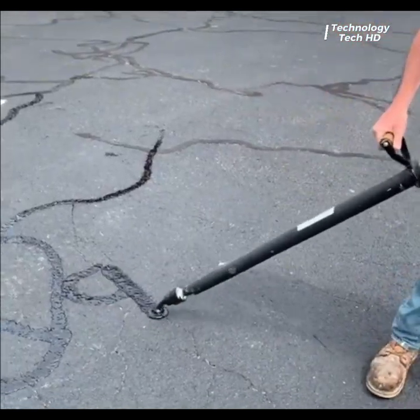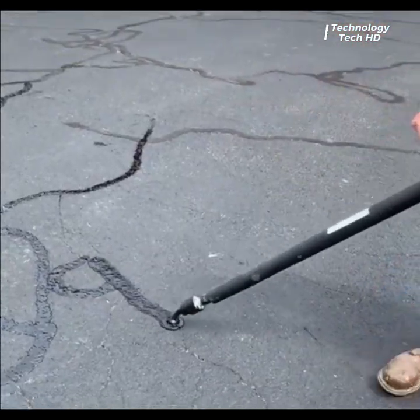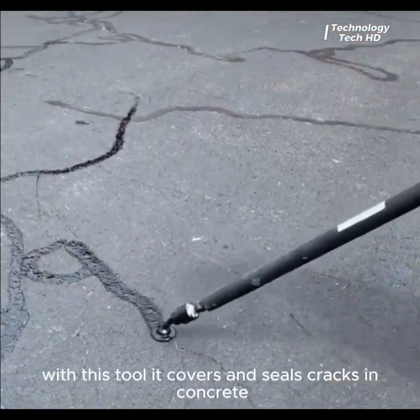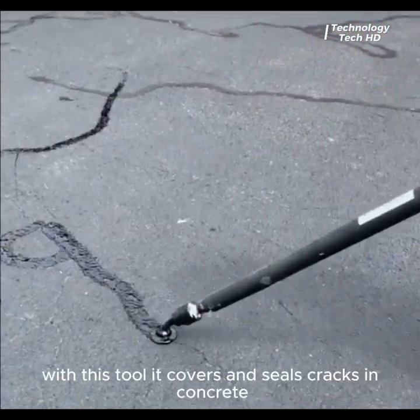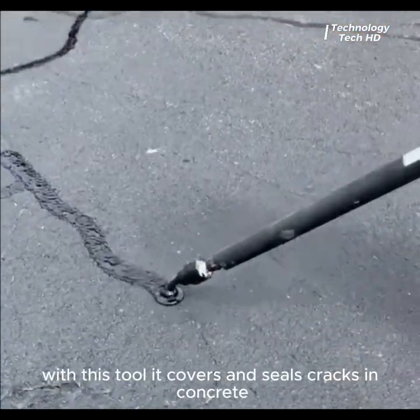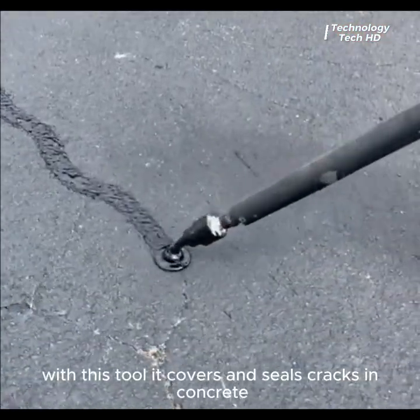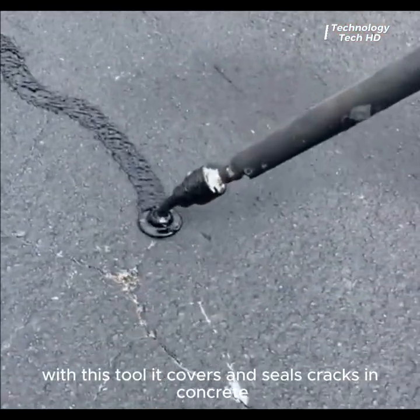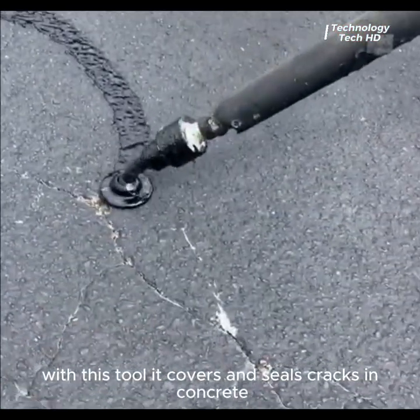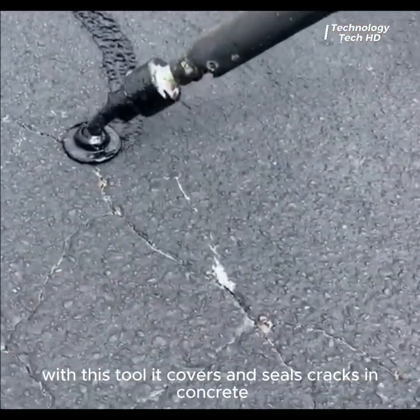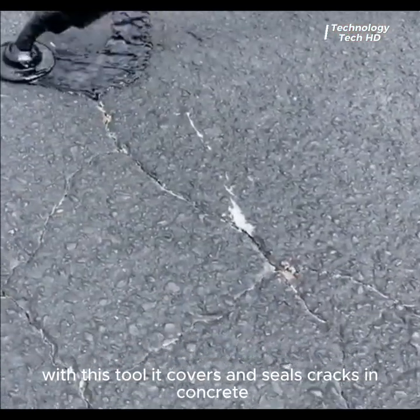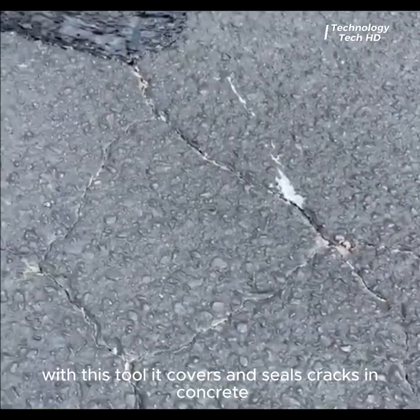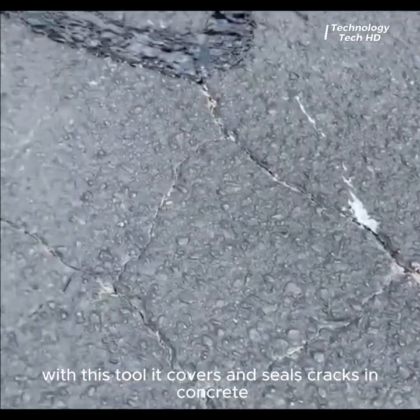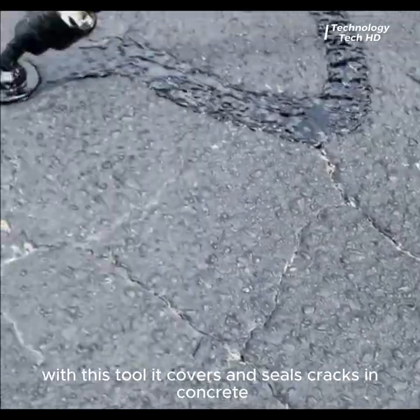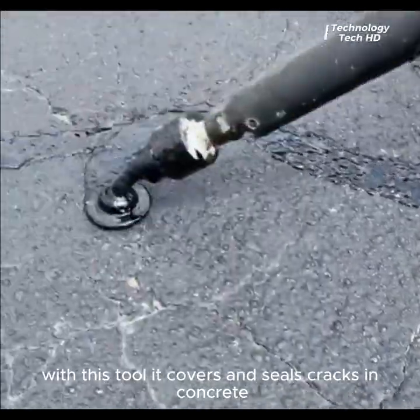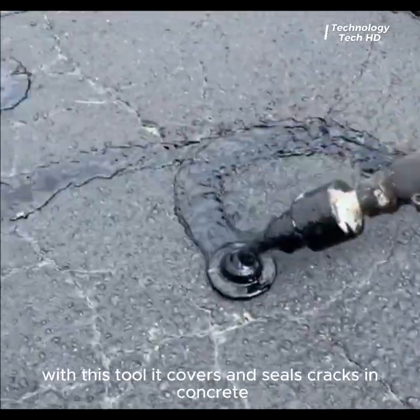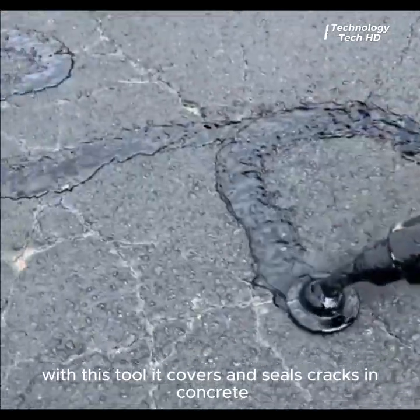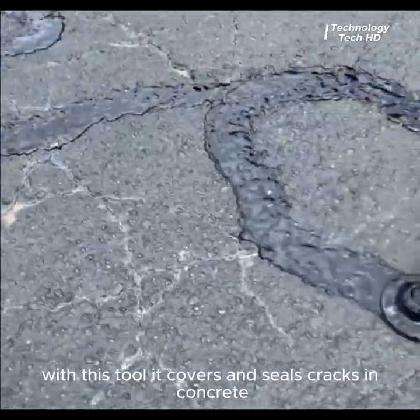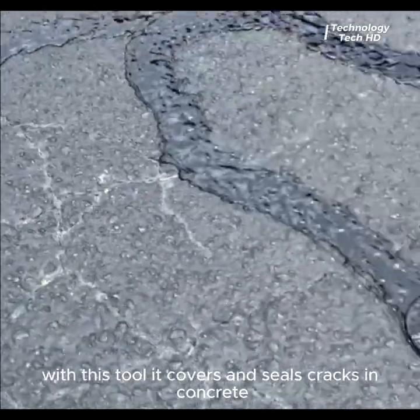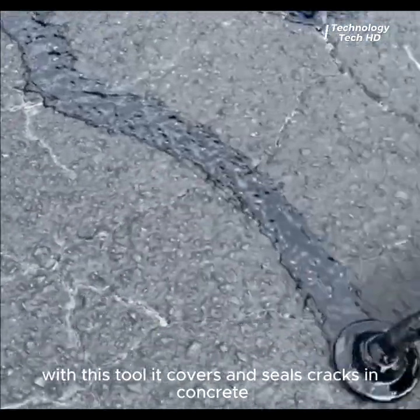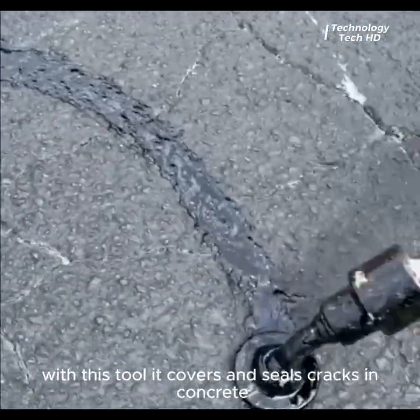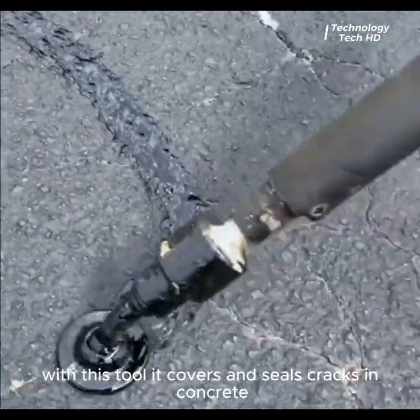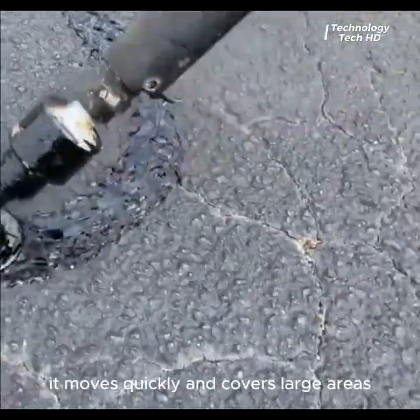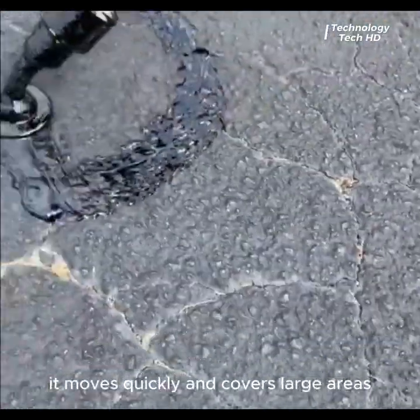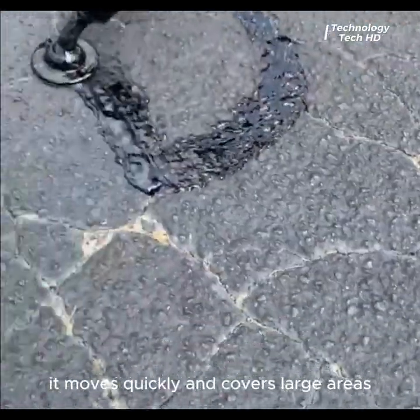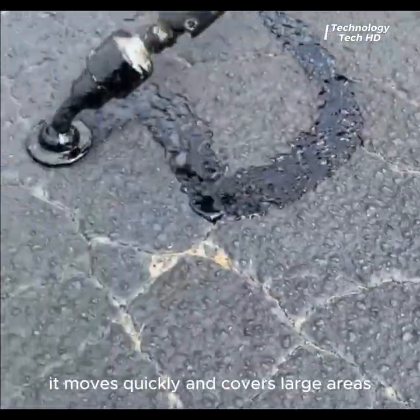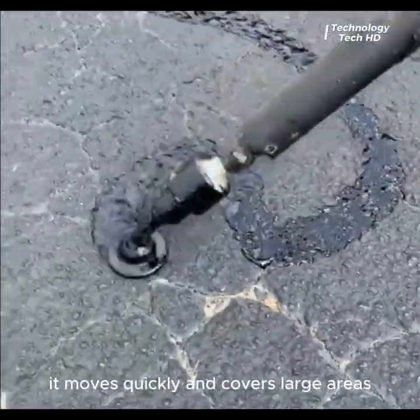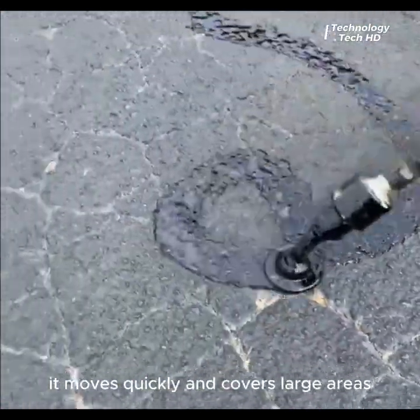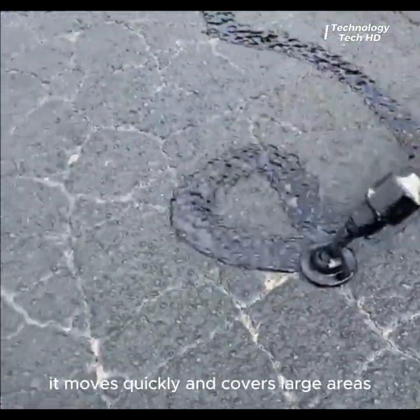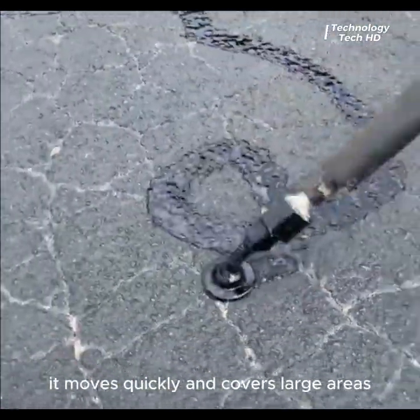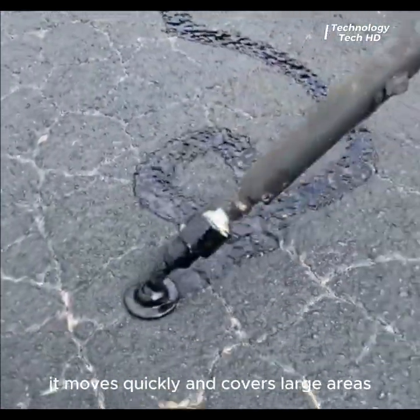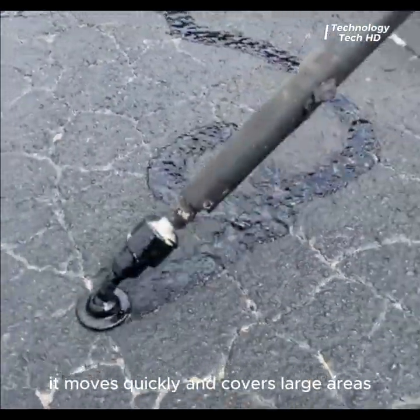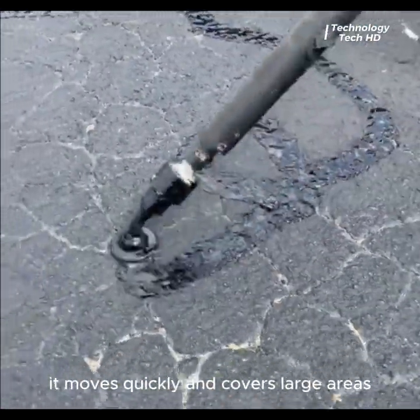With this tool, it covers and seals cracks in concrete. It moves quickly and covers large areas.